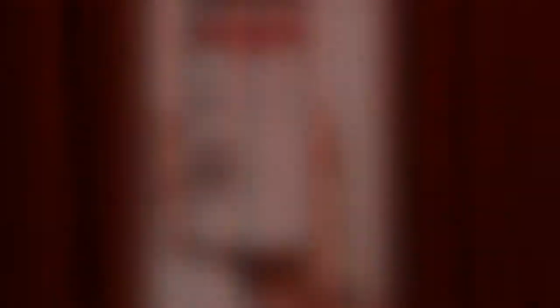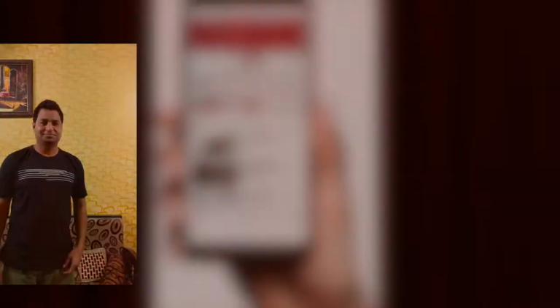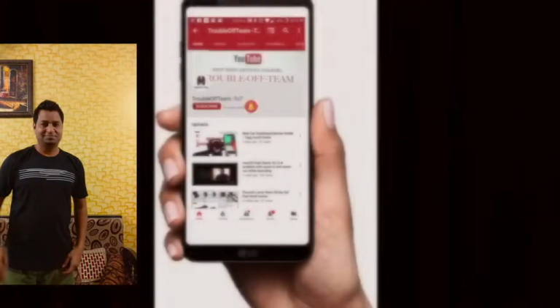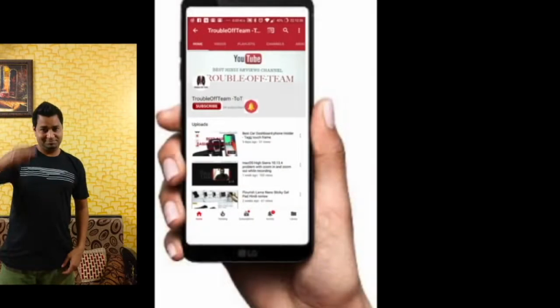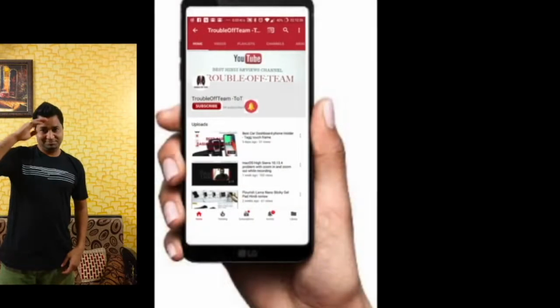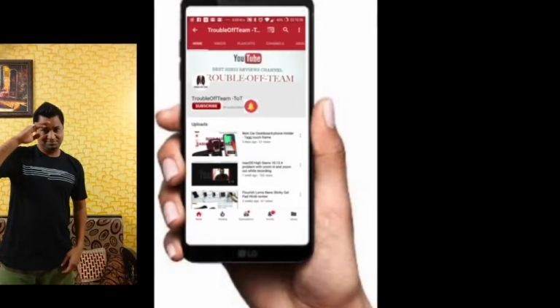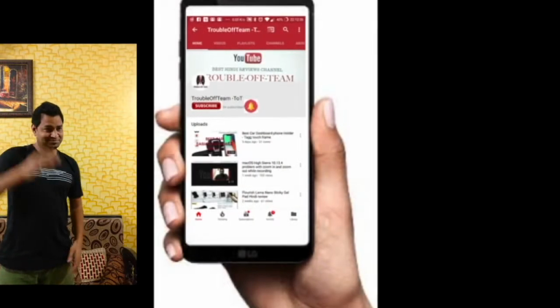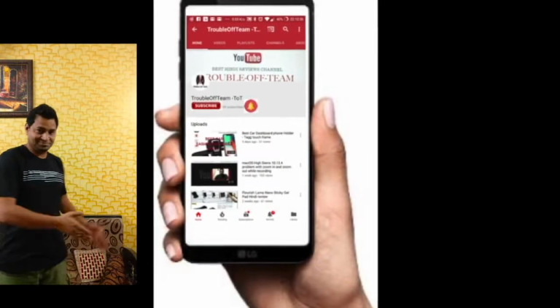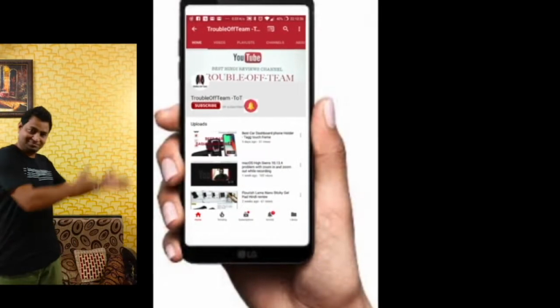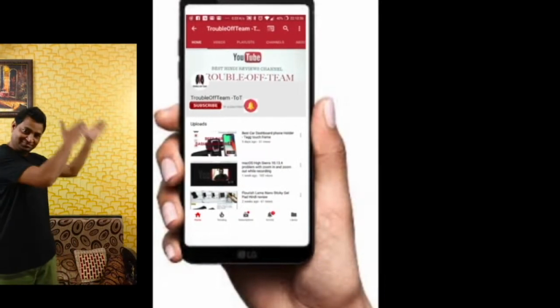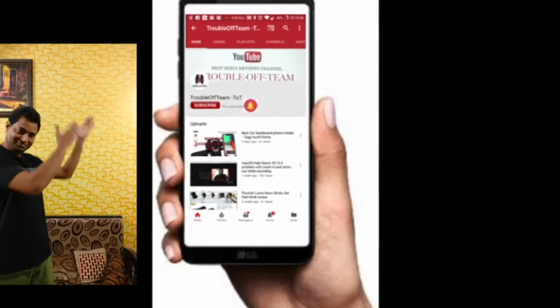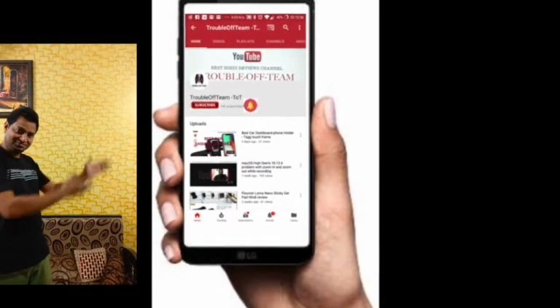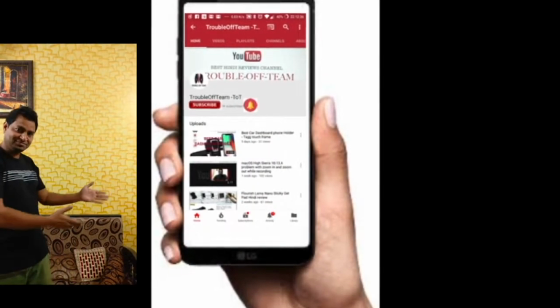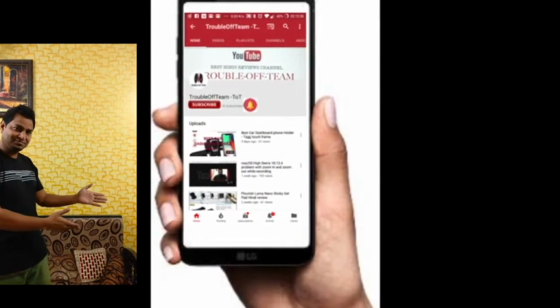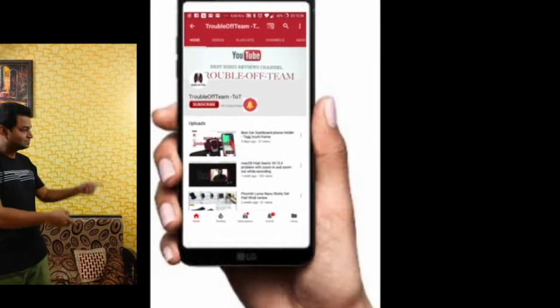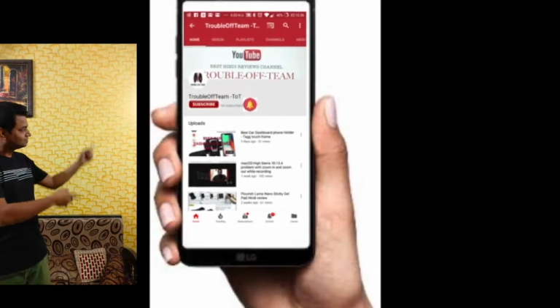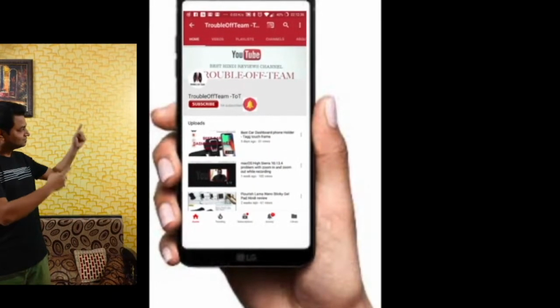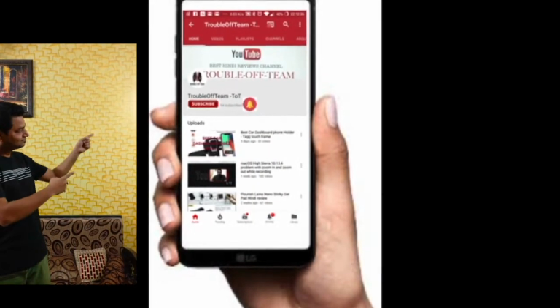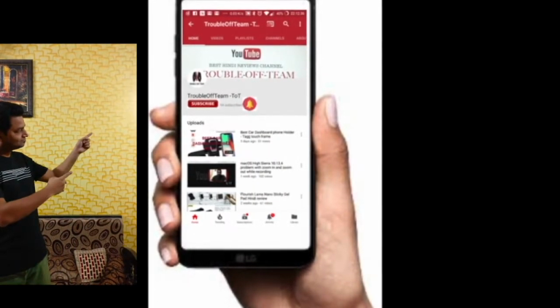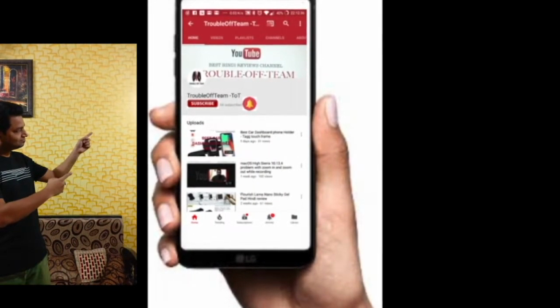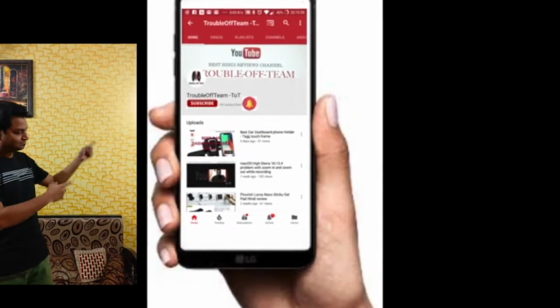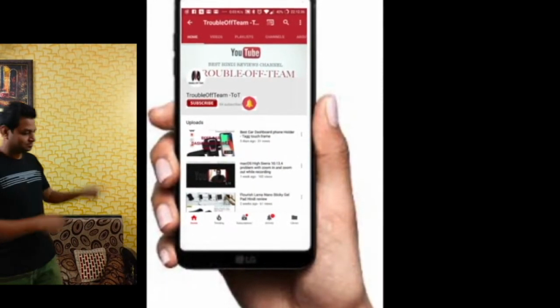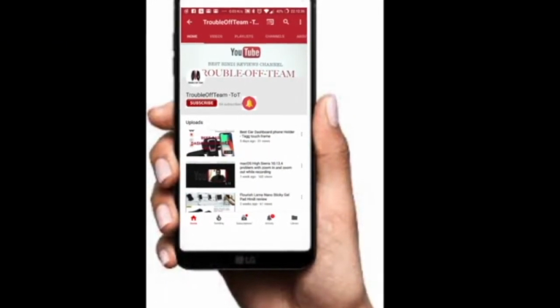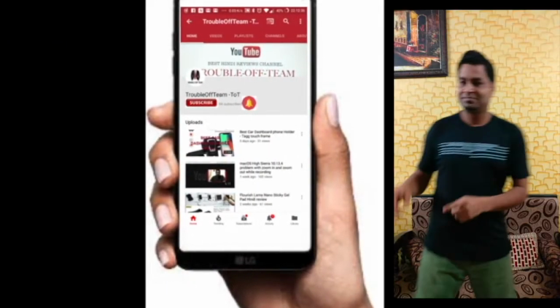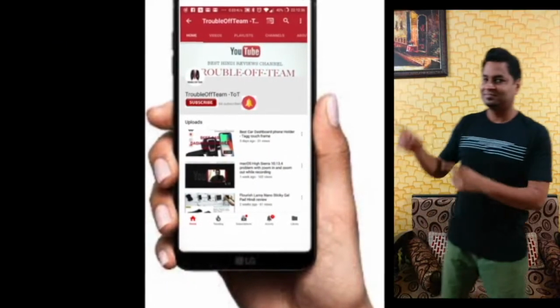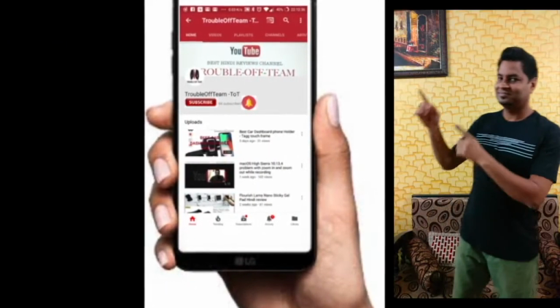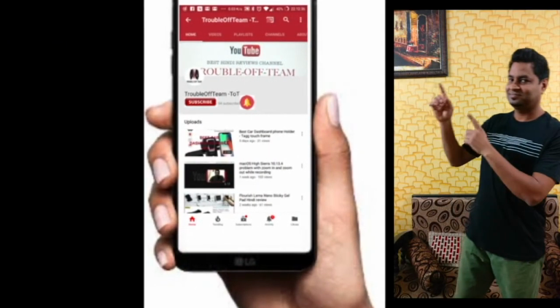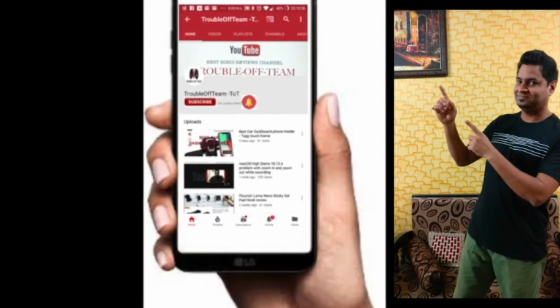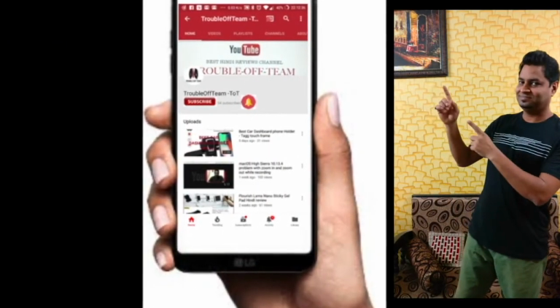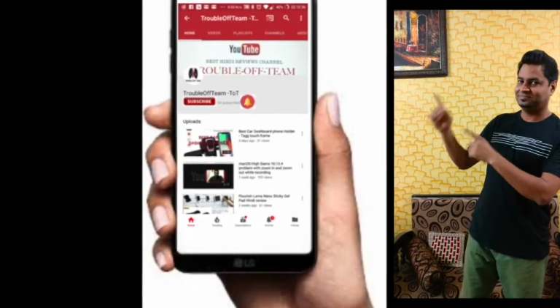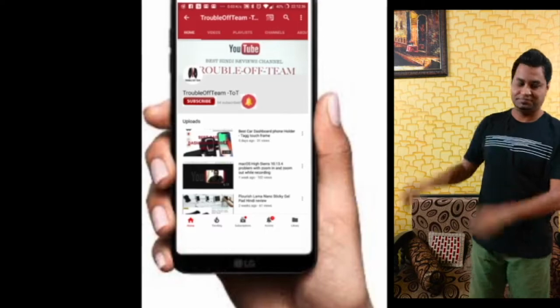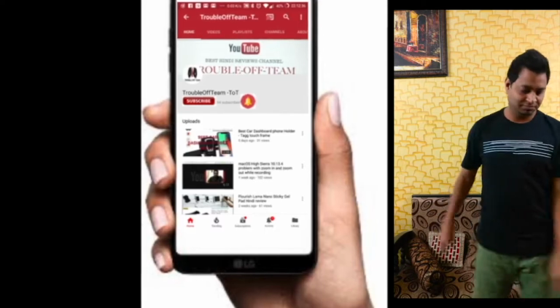Hello friends, please subscribe to our channel for the support and click the bell icon to get all the notifications.